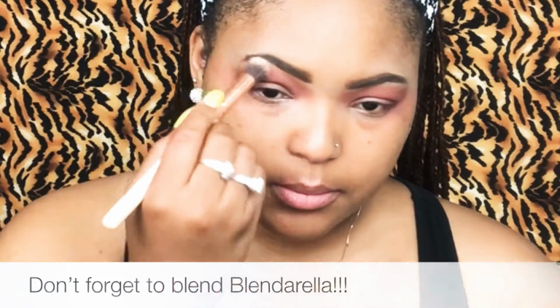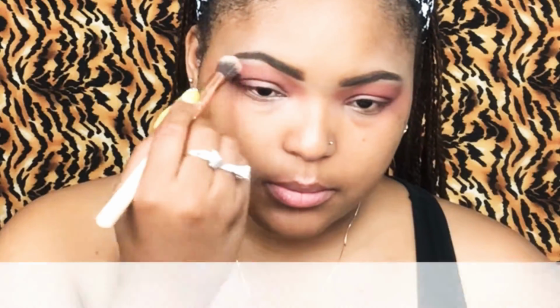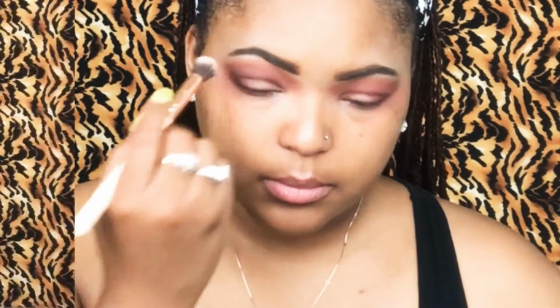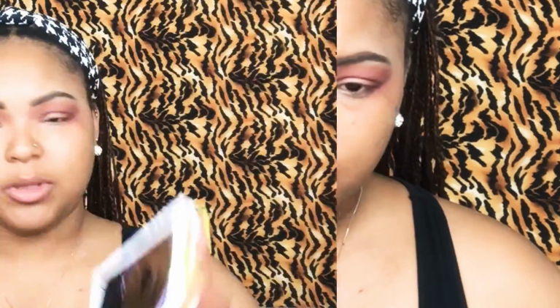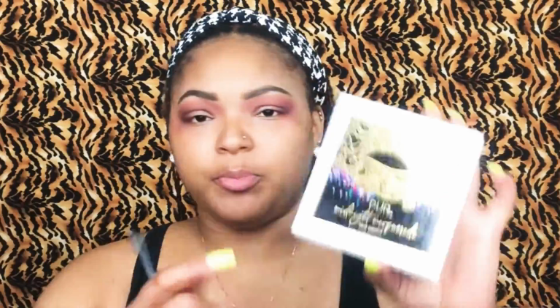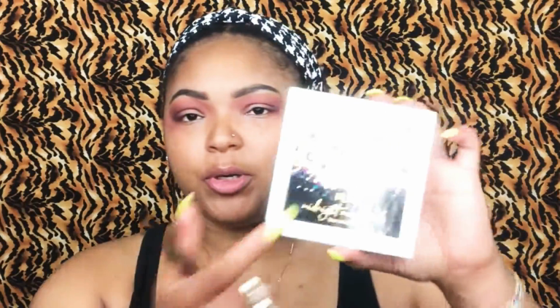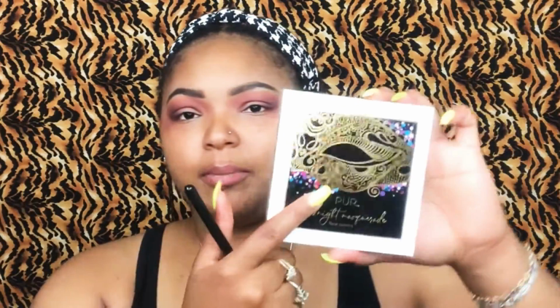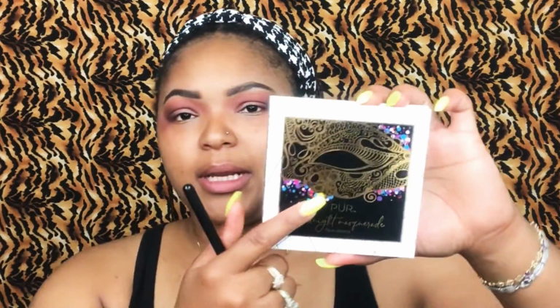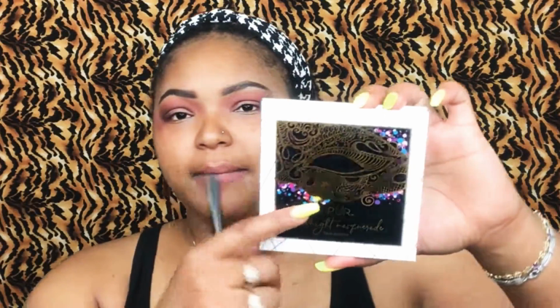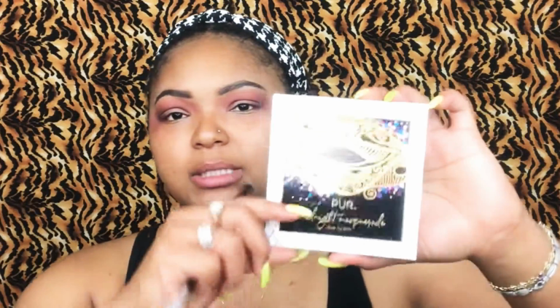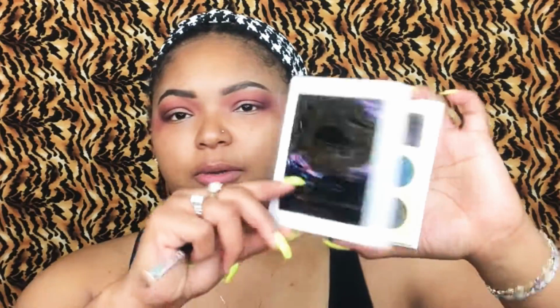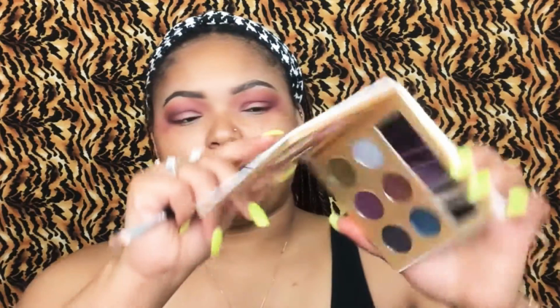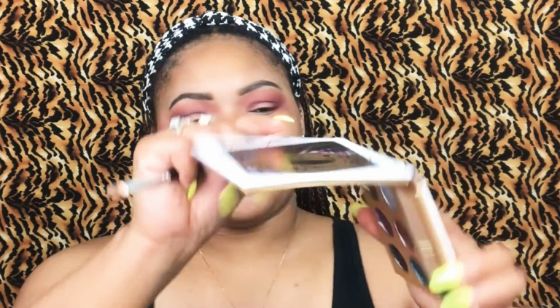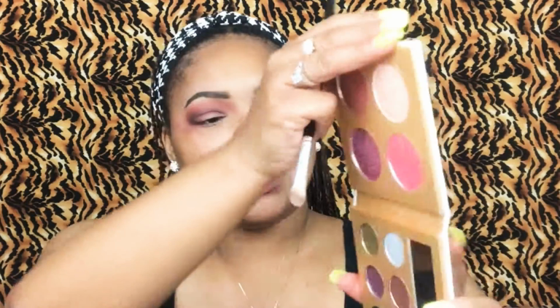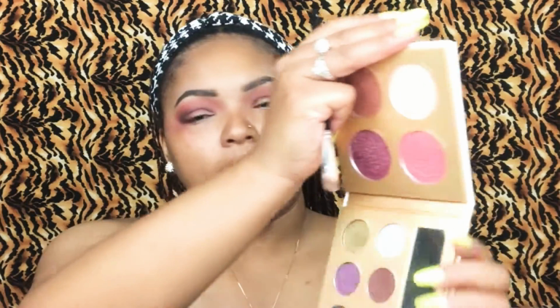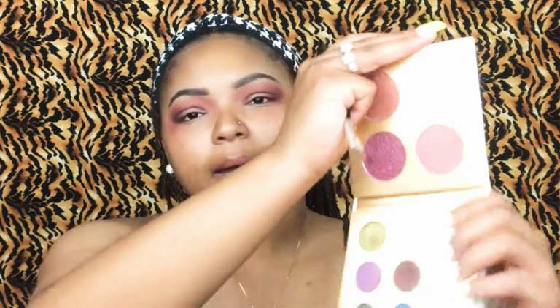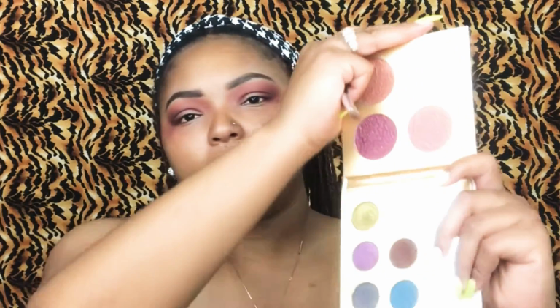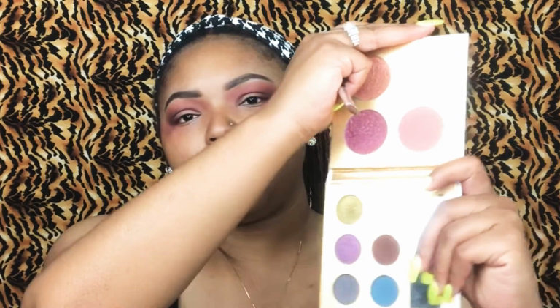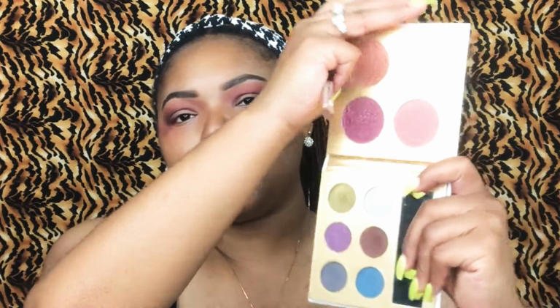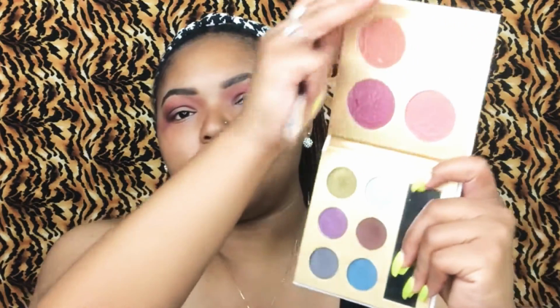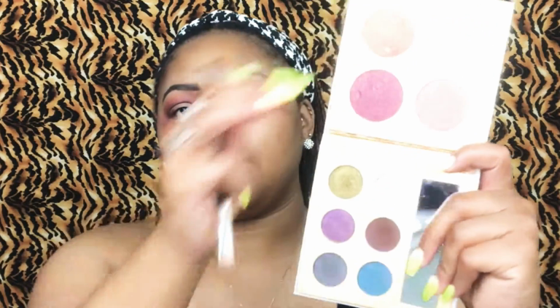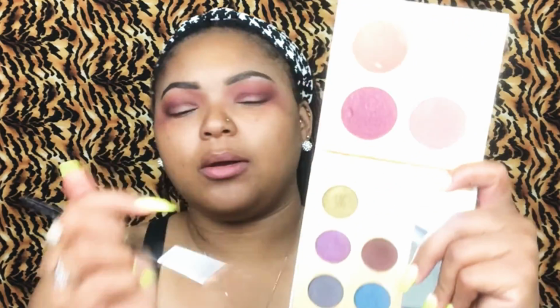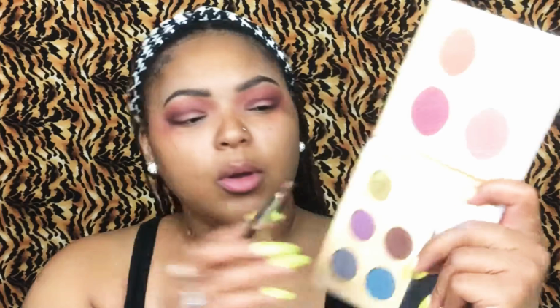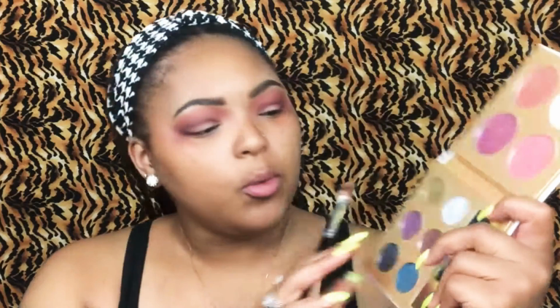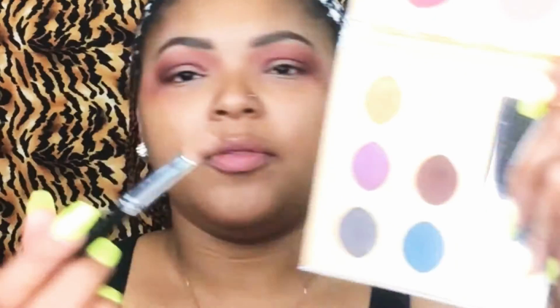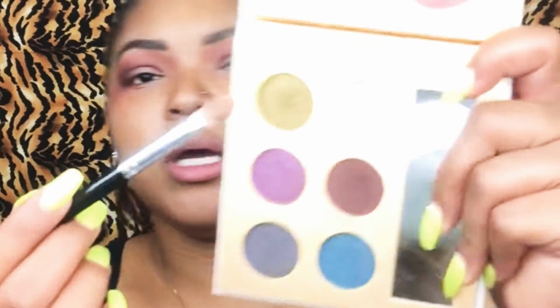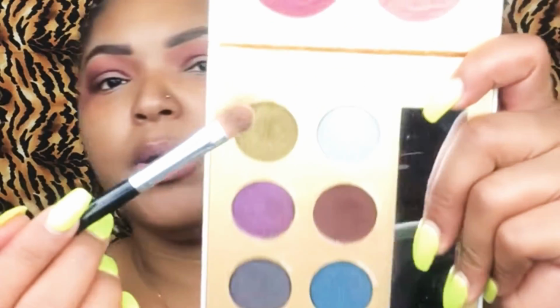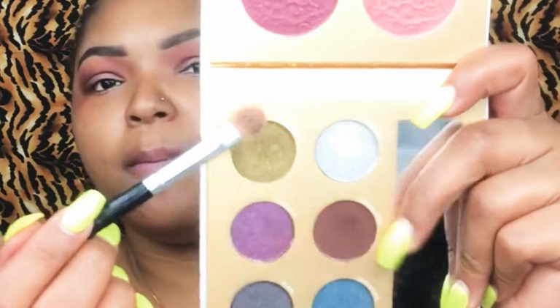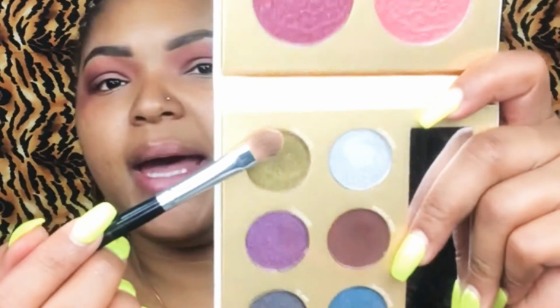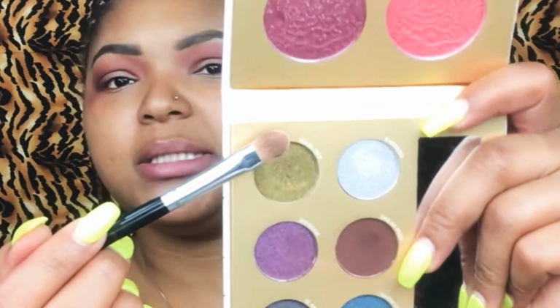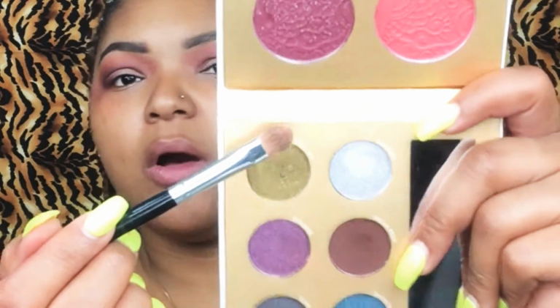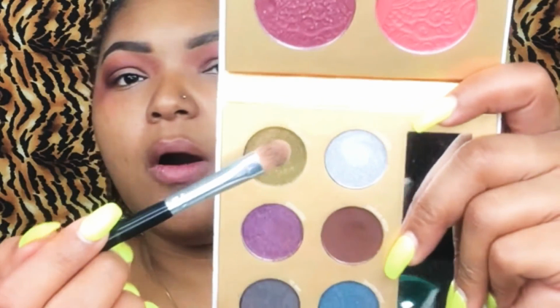With the Pure Midnight Masquerade palette, I am going in with the color Mask Off.